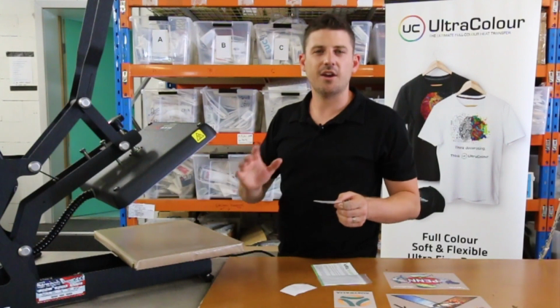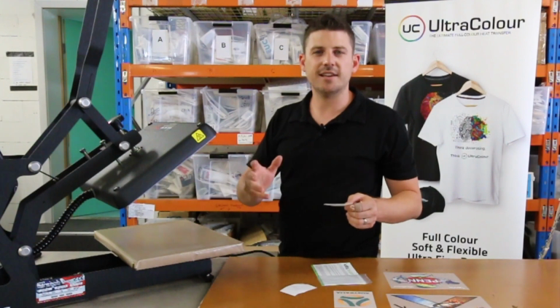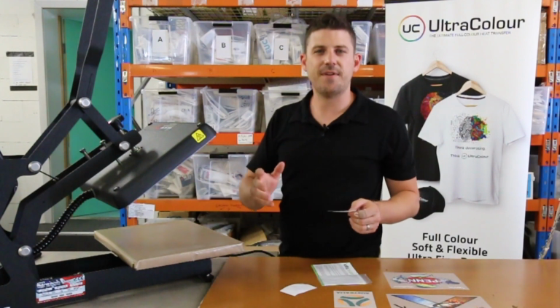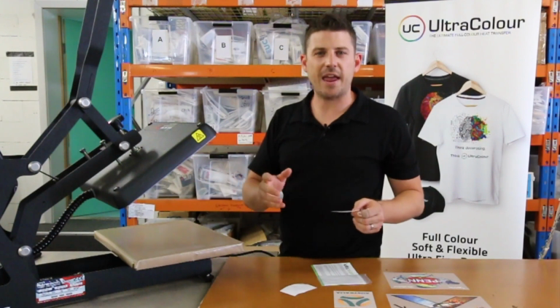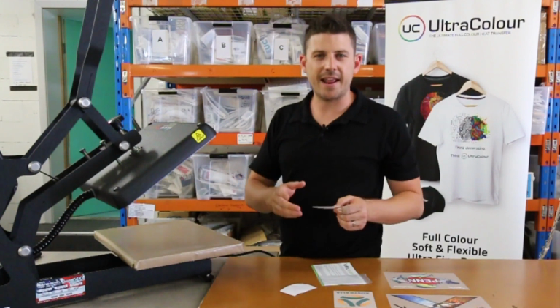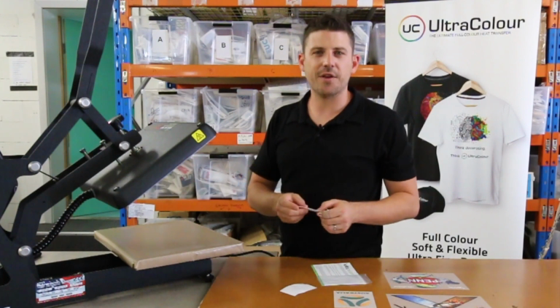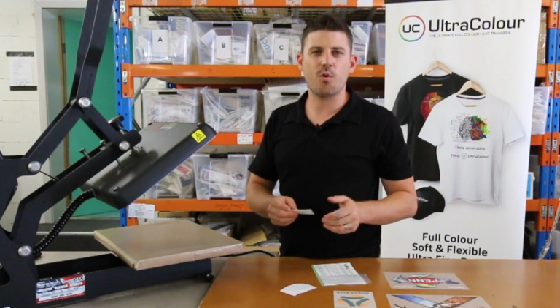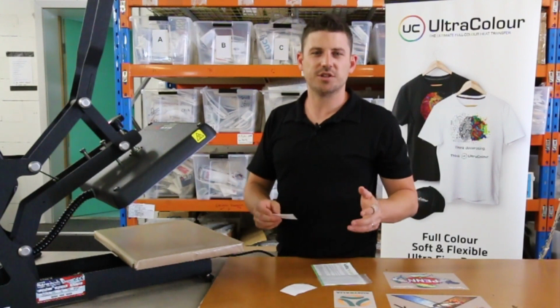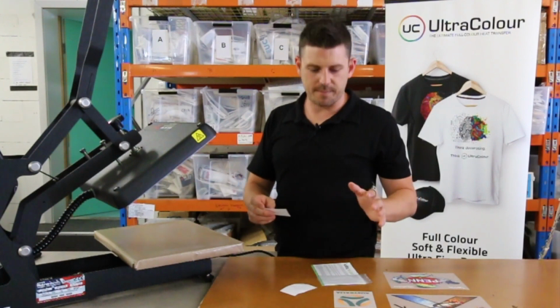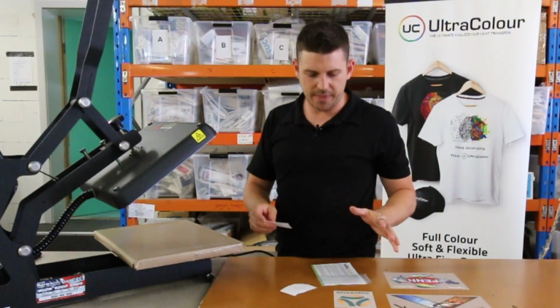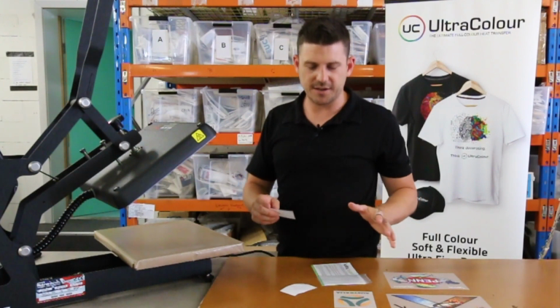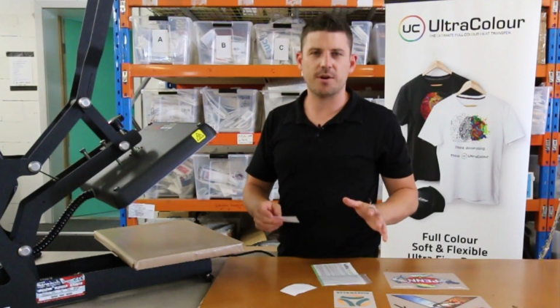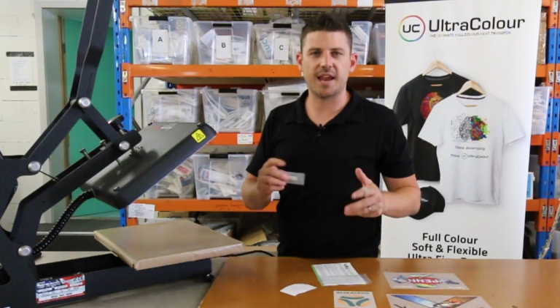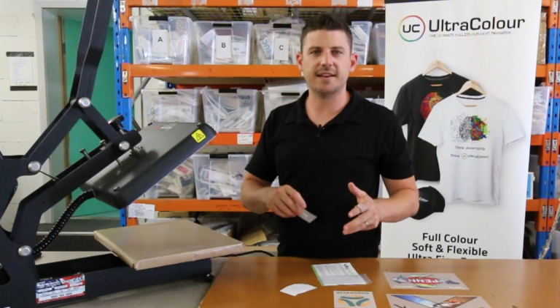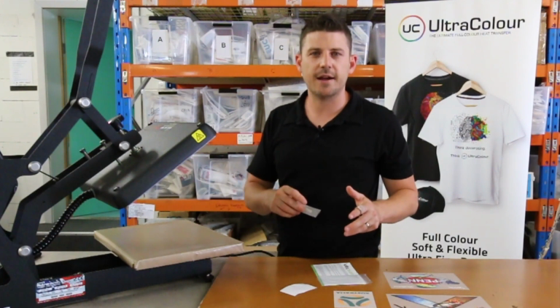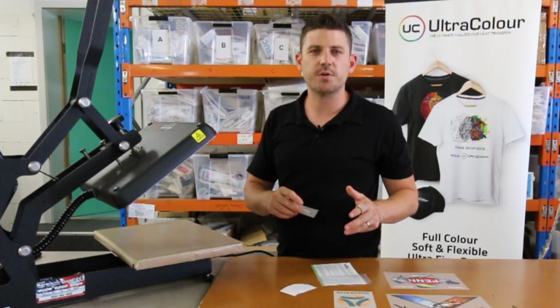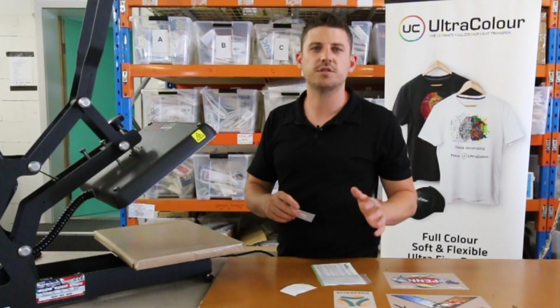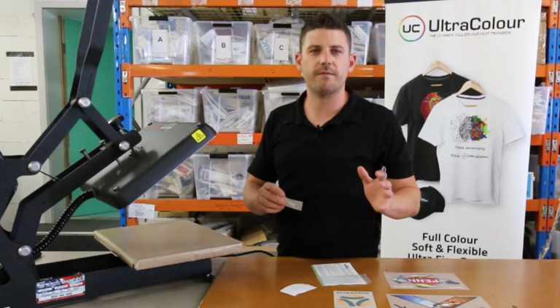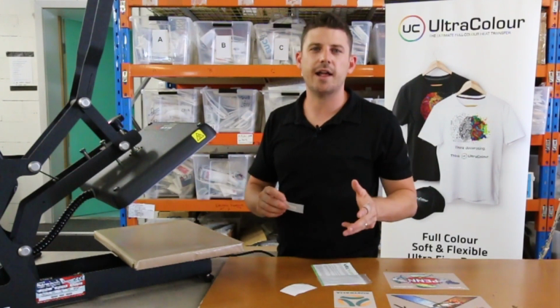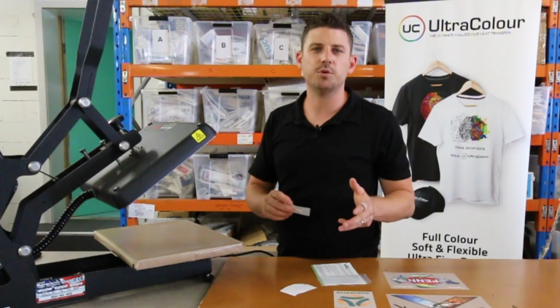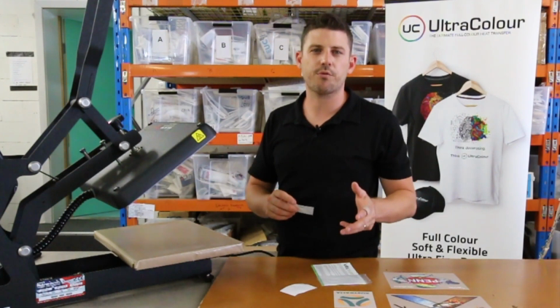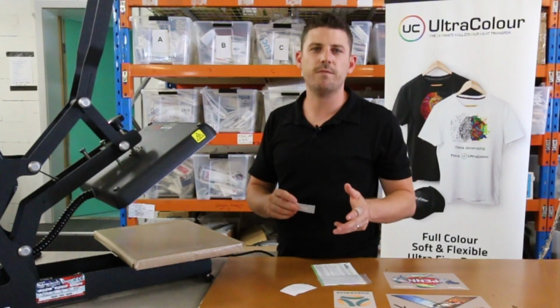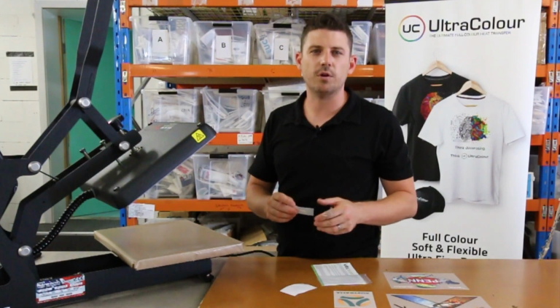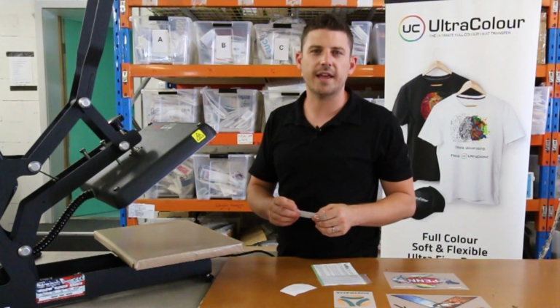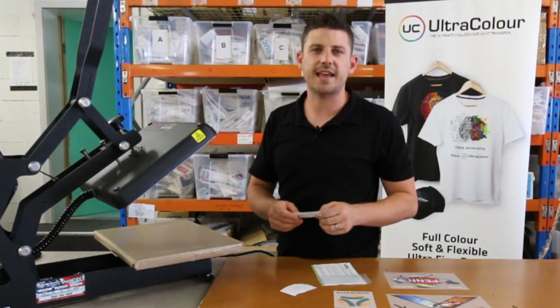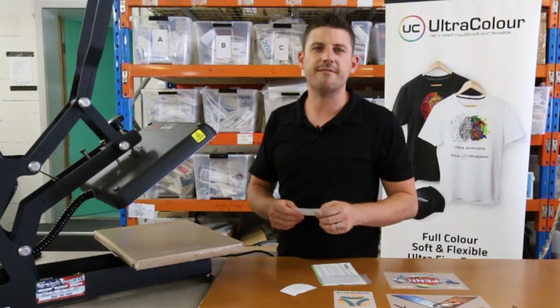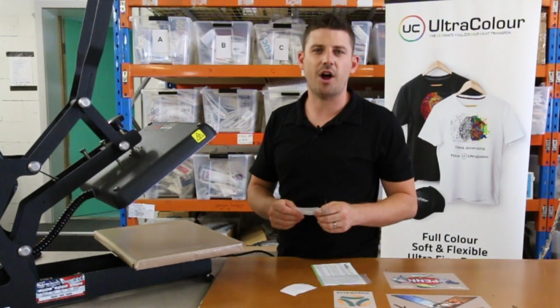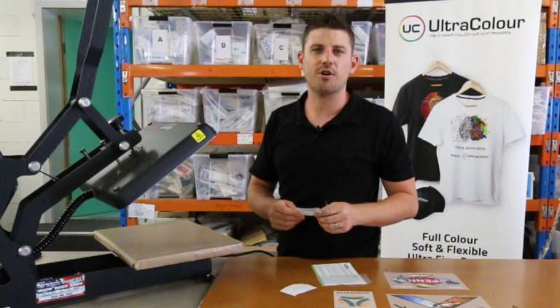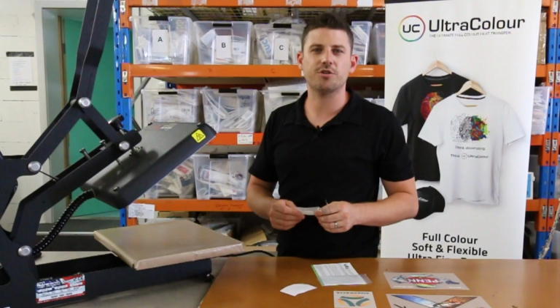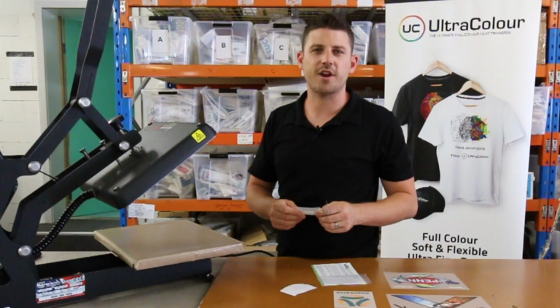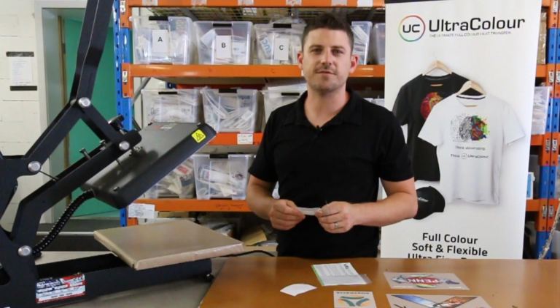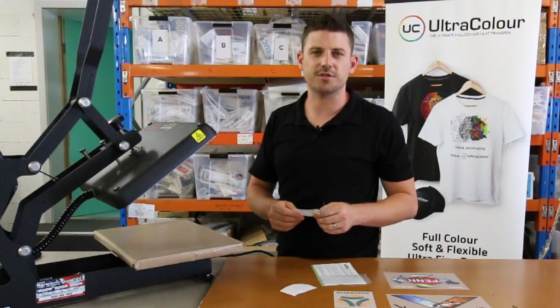If you have any other questions about the heat strips, get in touch with us. They're available through Velflex and Vicon Transfers.